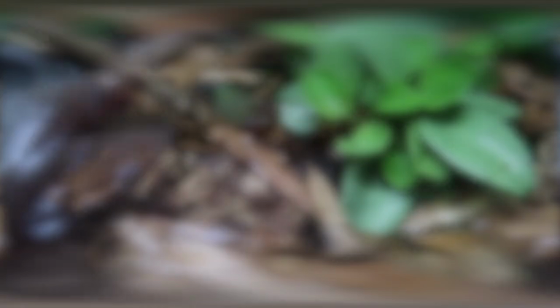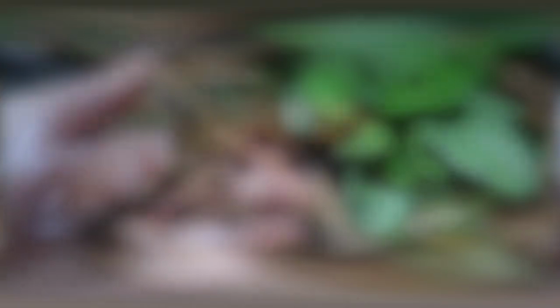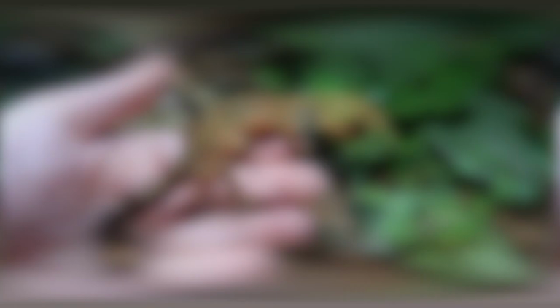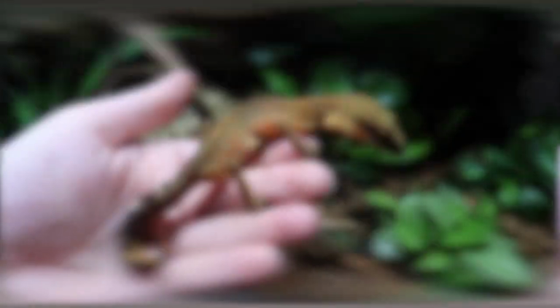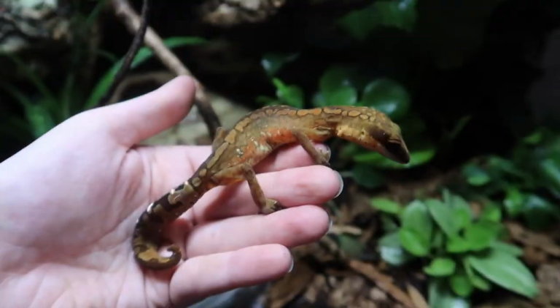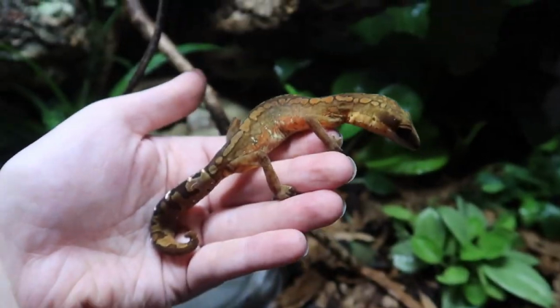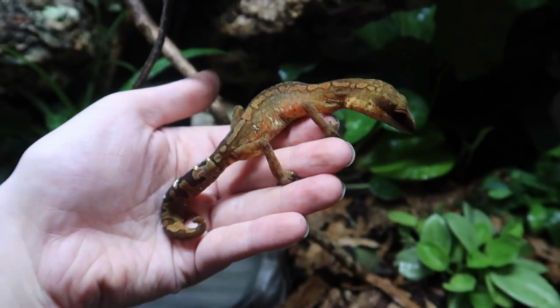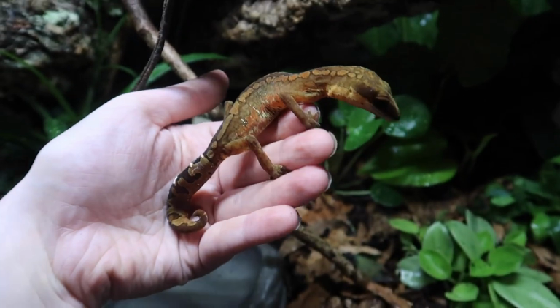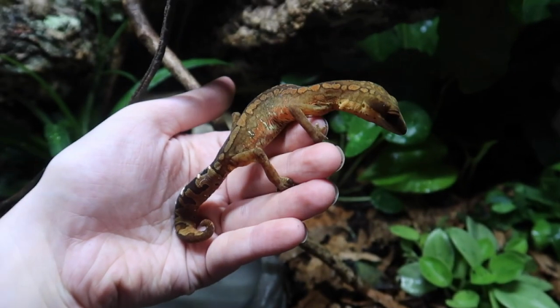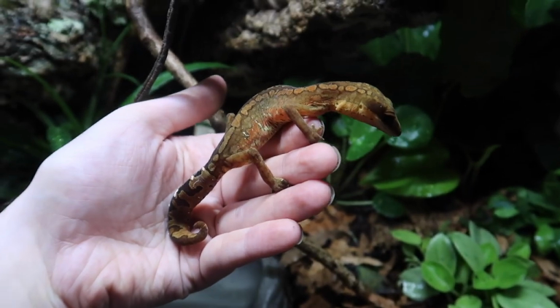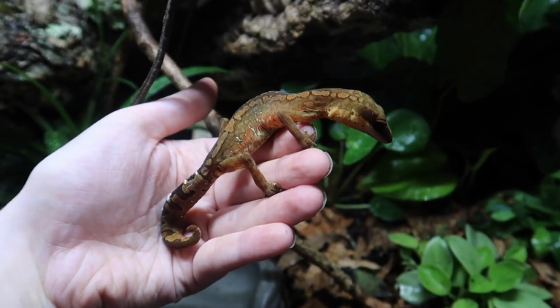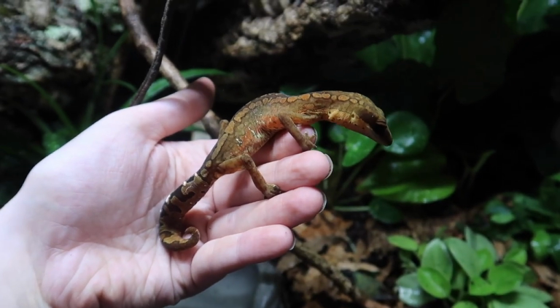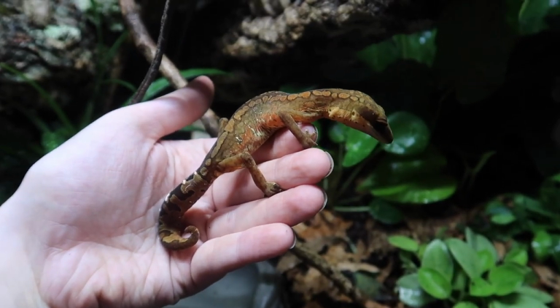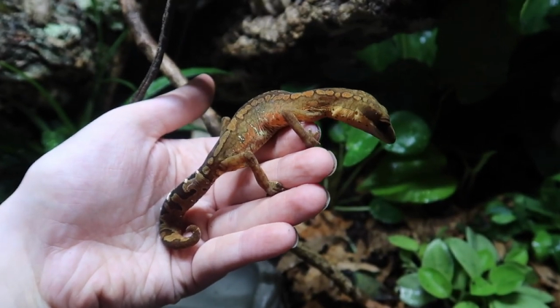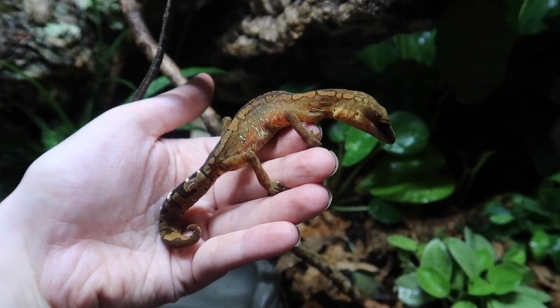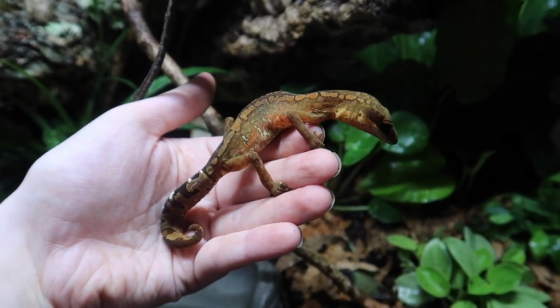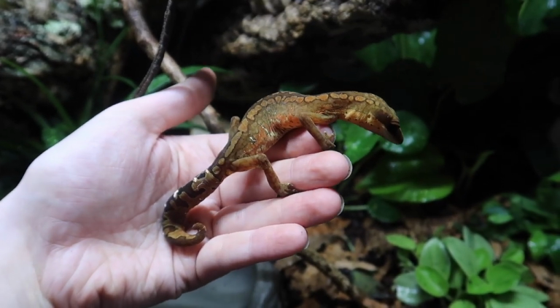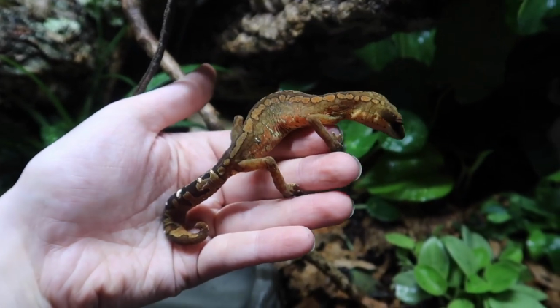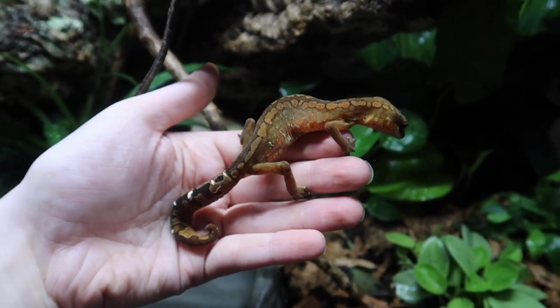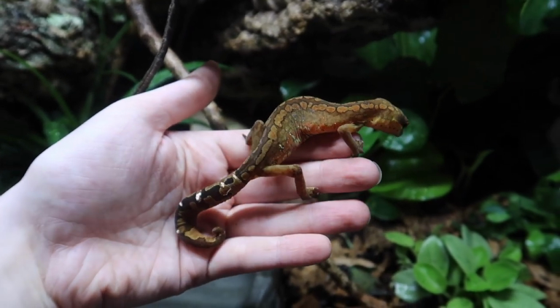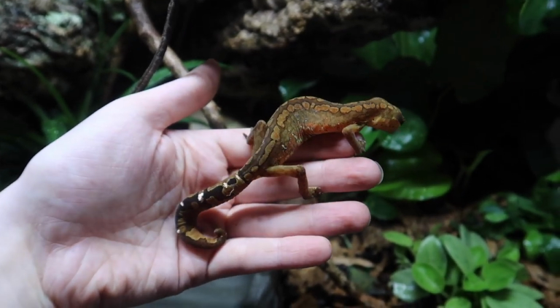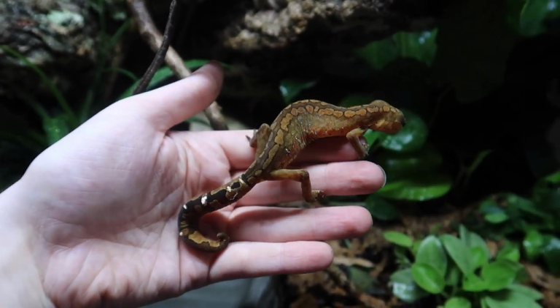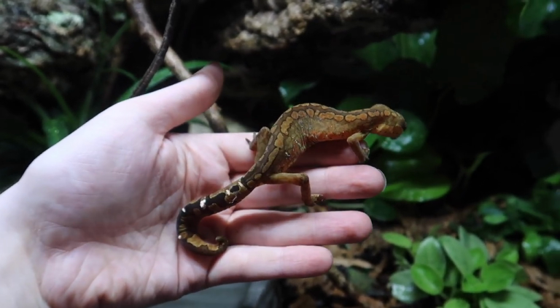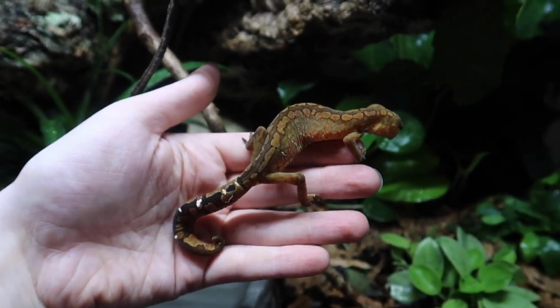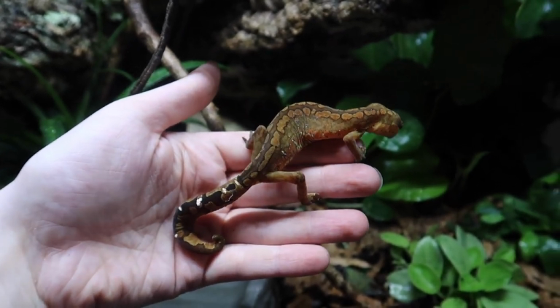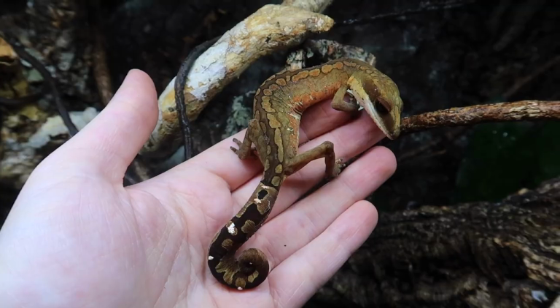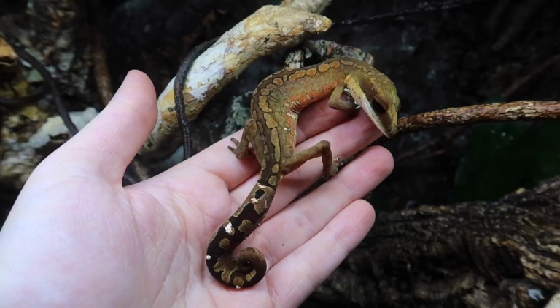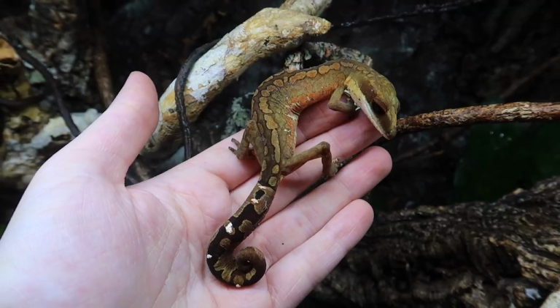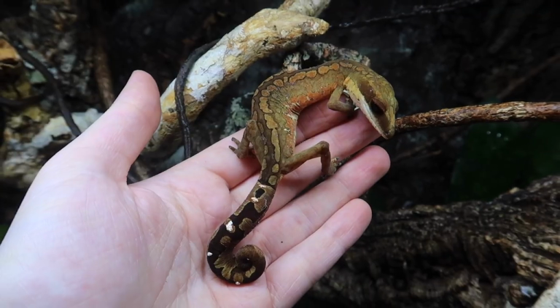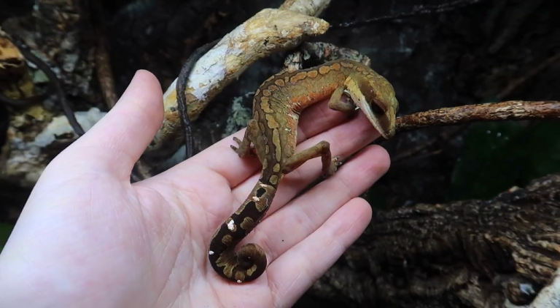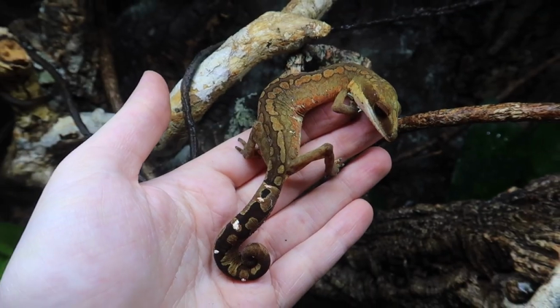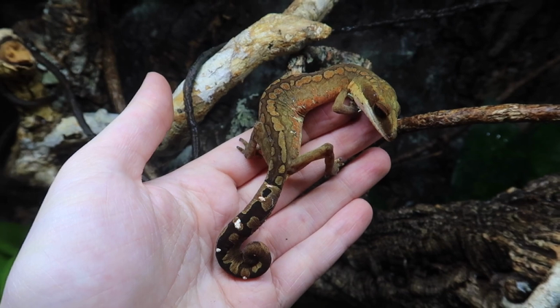And of course this enclosure would not be complete without Sadie and Slinky, so here they are.